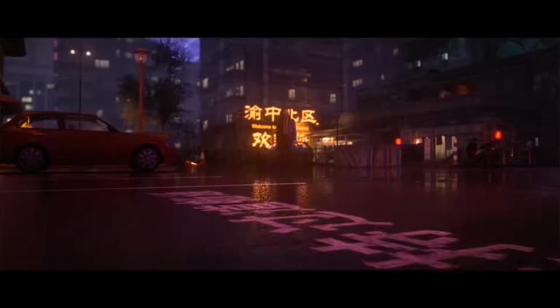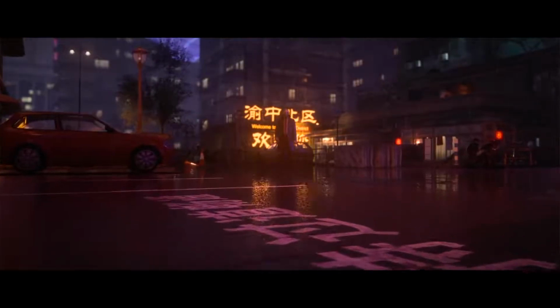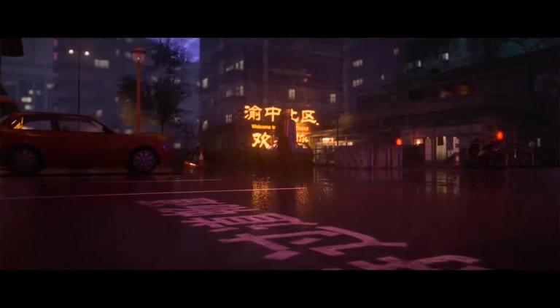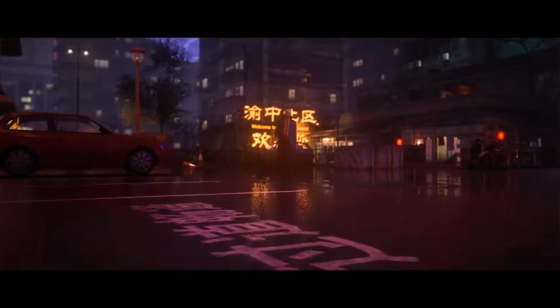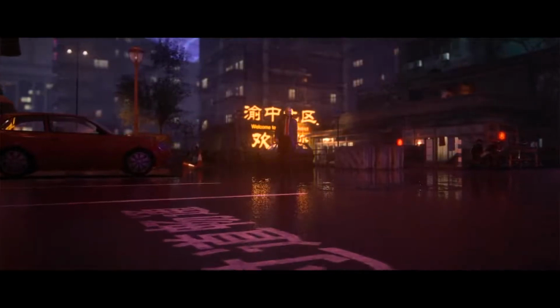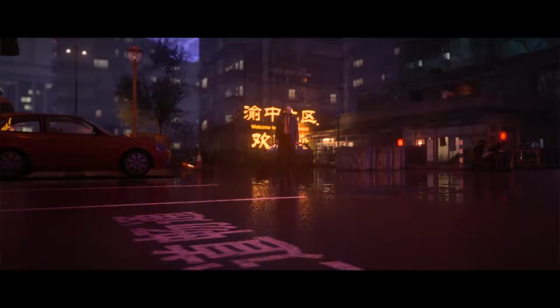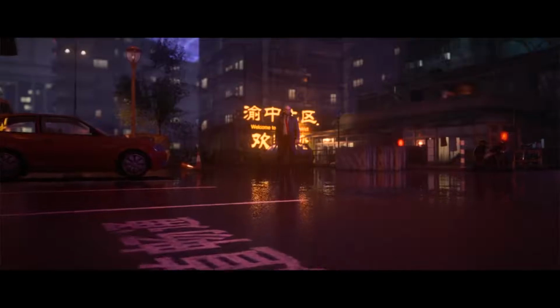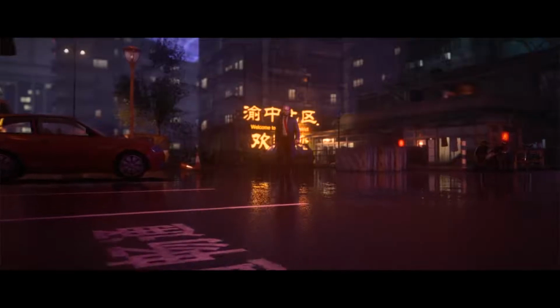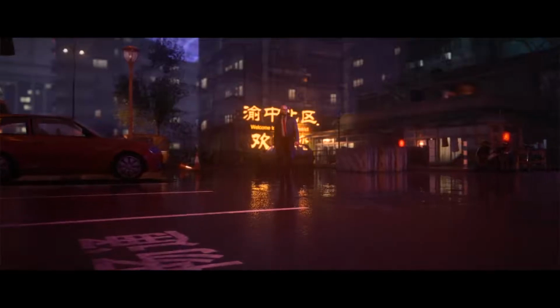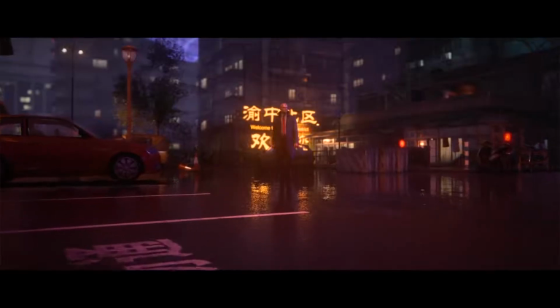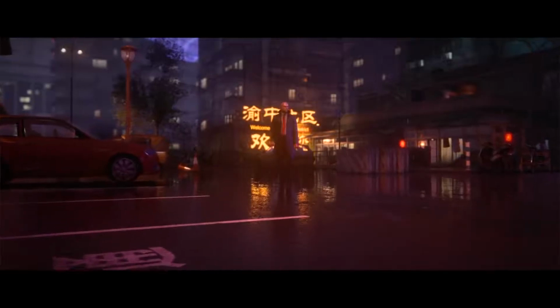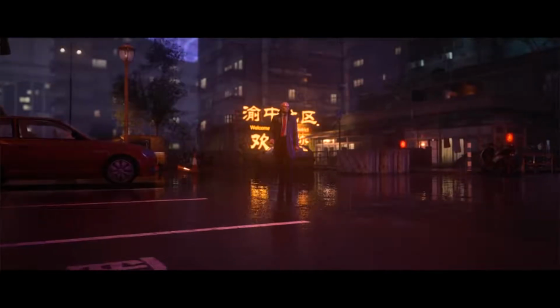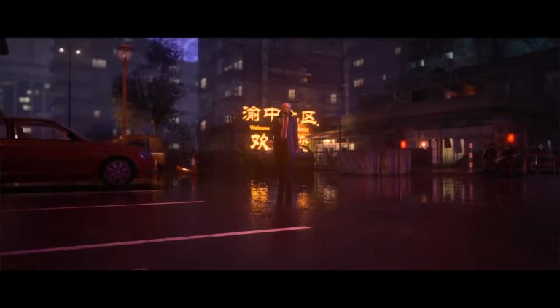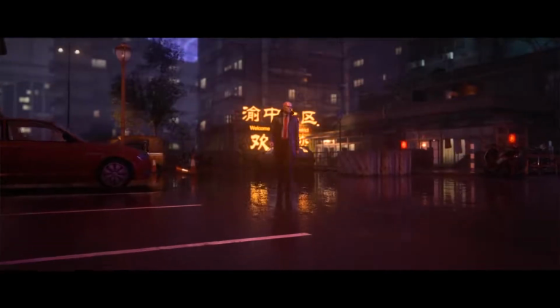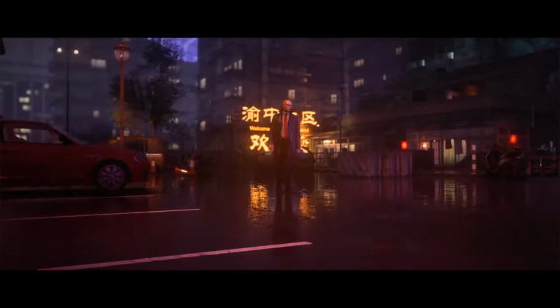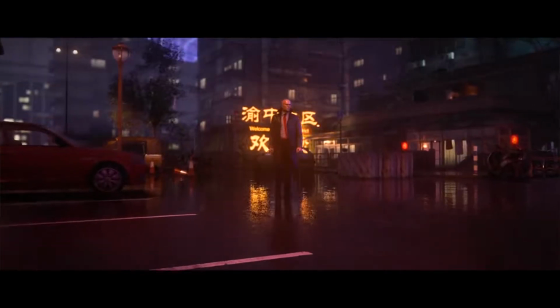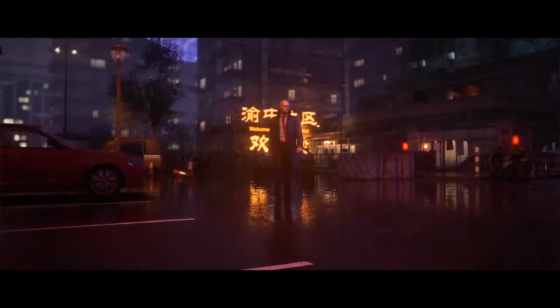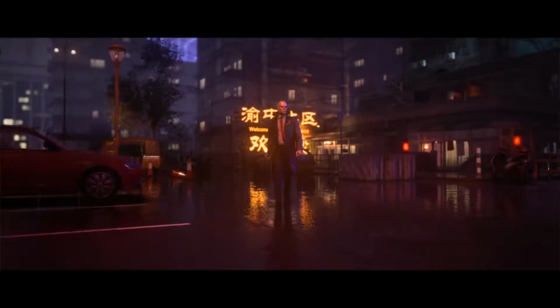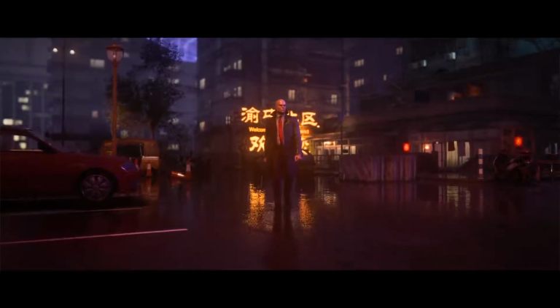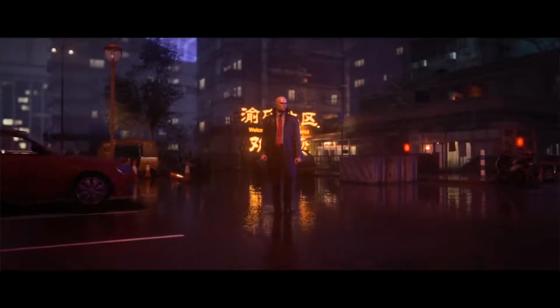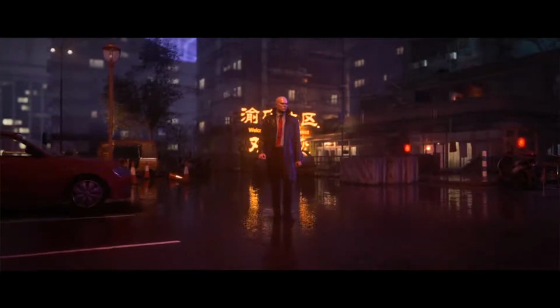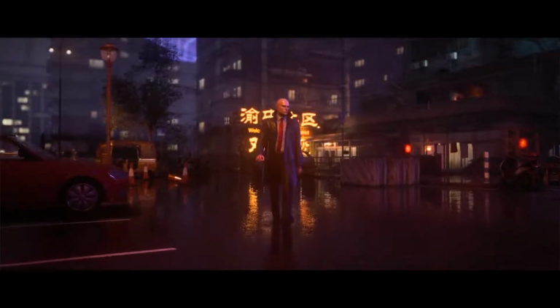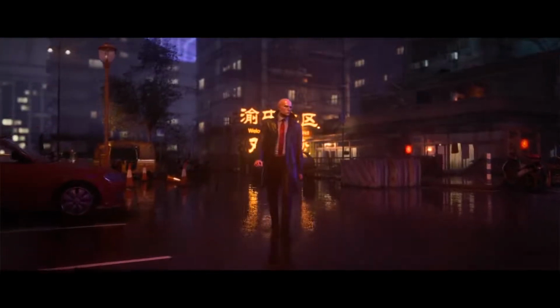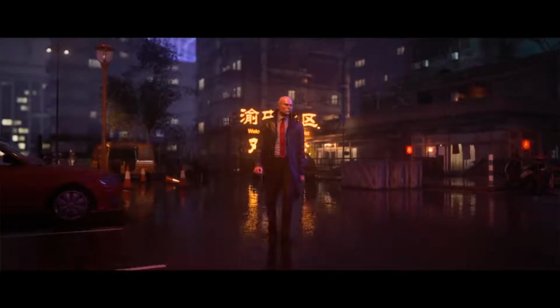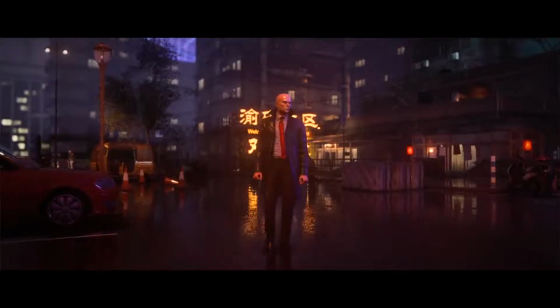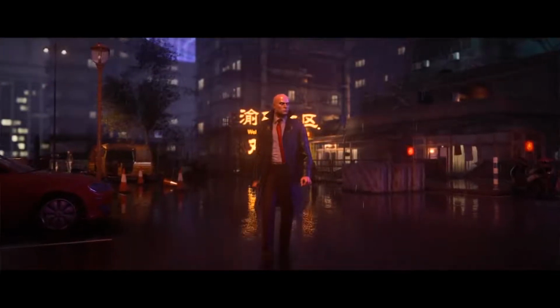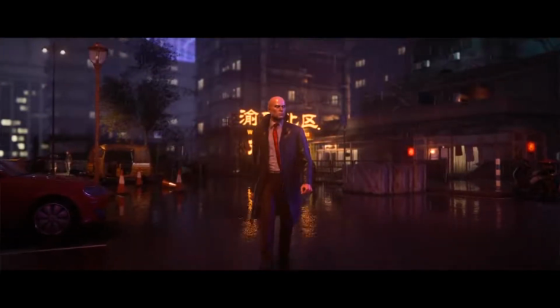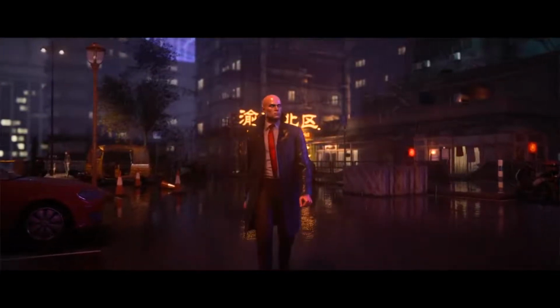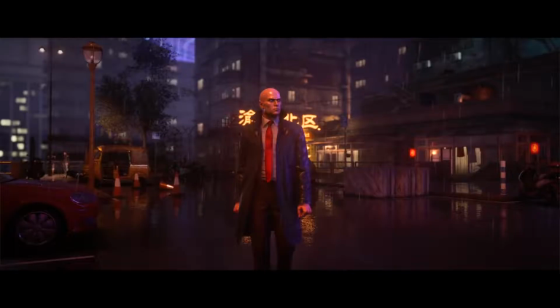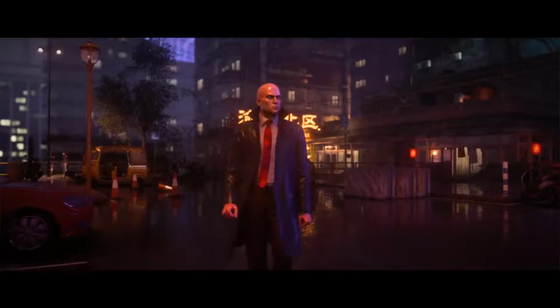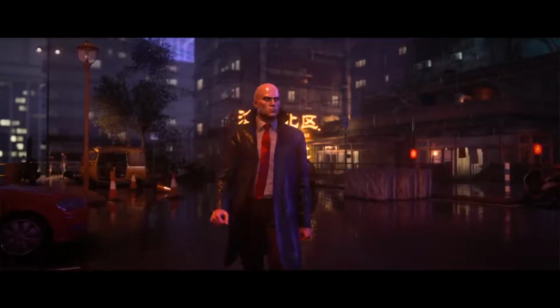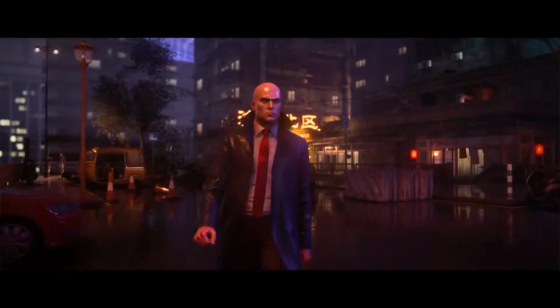We can't wait for you to experience all this yourself, so be sure to pre-order Hitman 3 now so that you're ready to go when January 20 comes around.